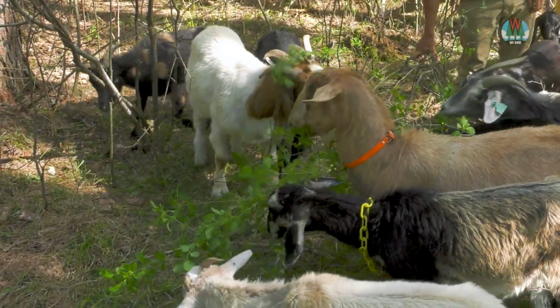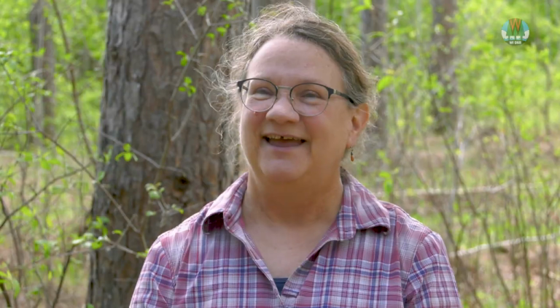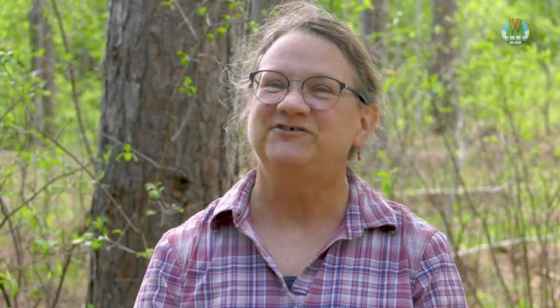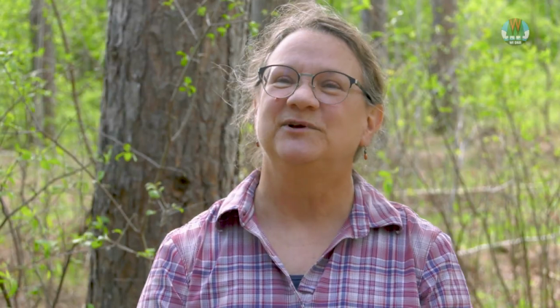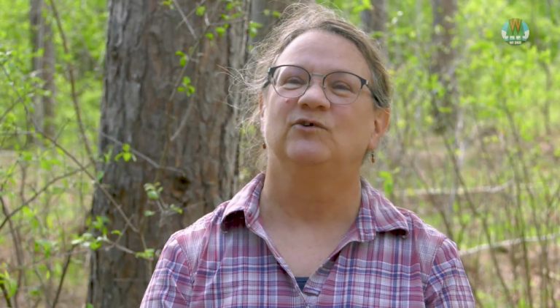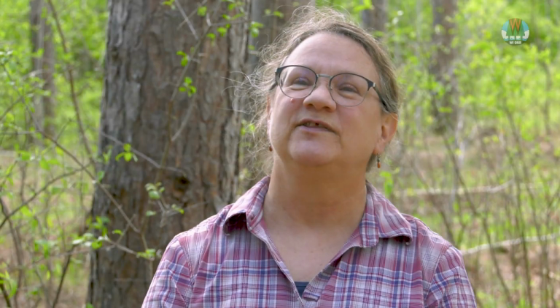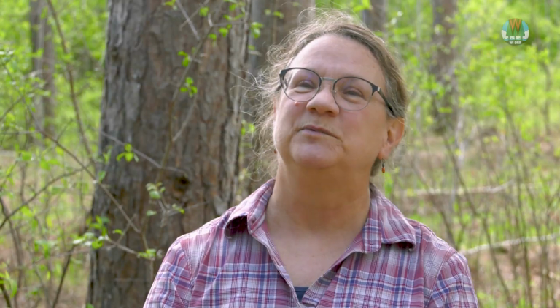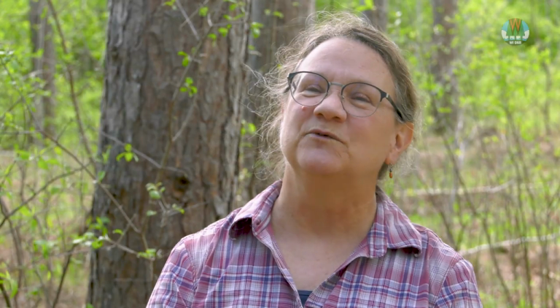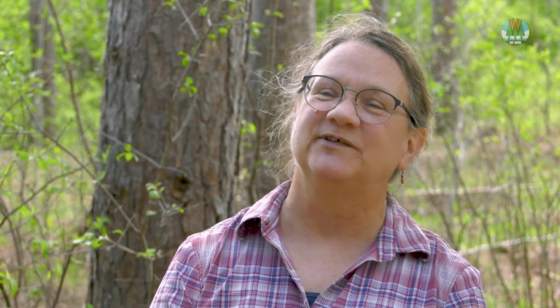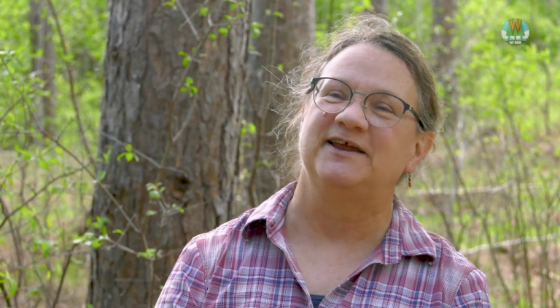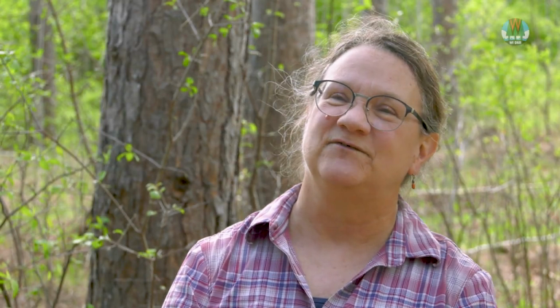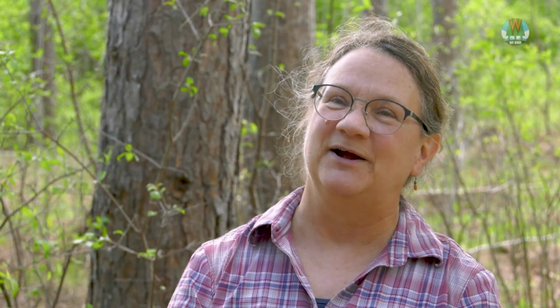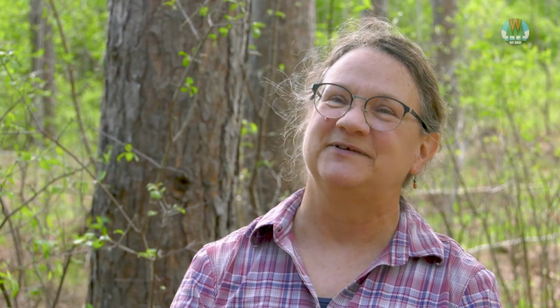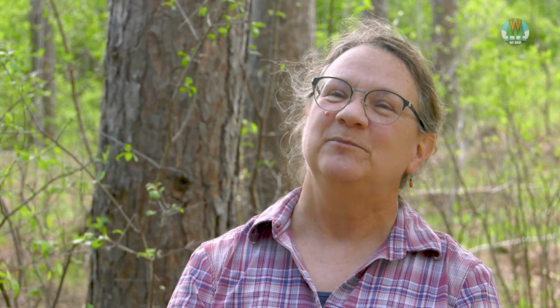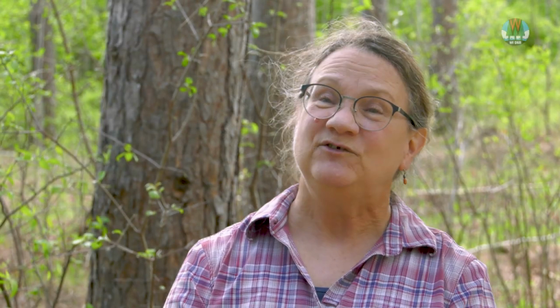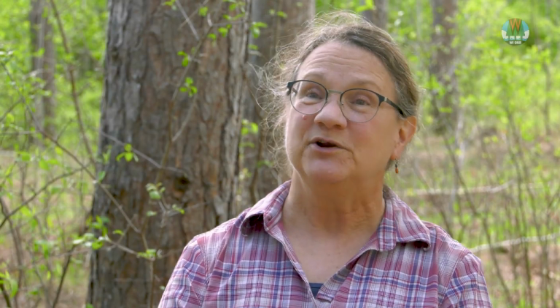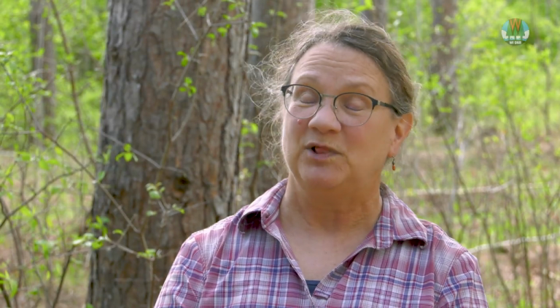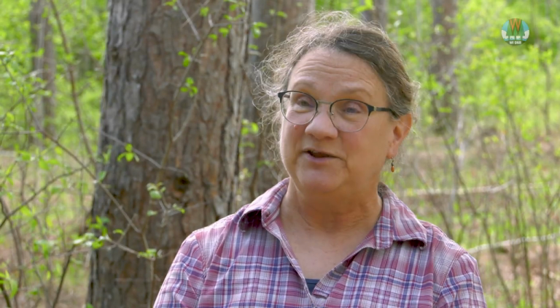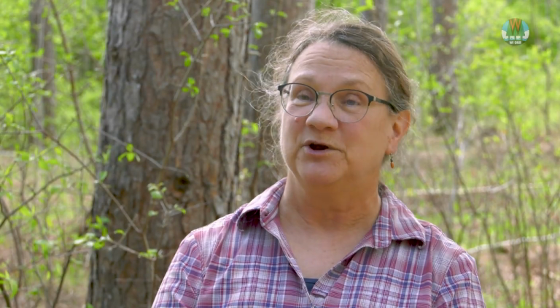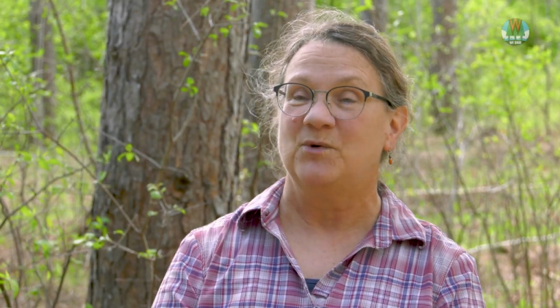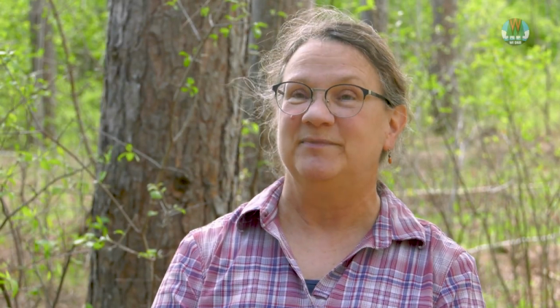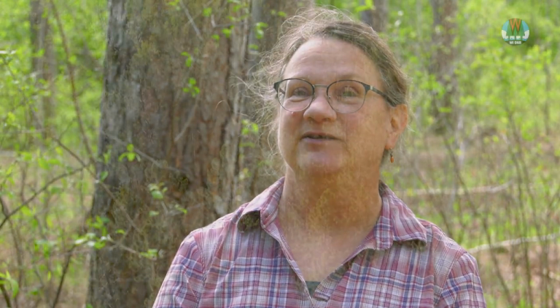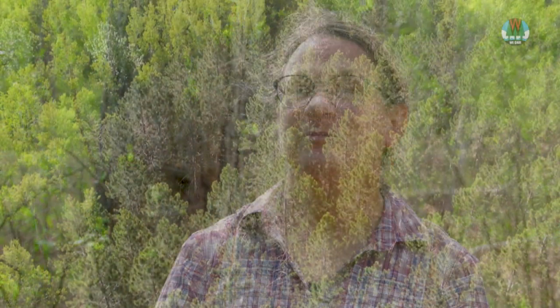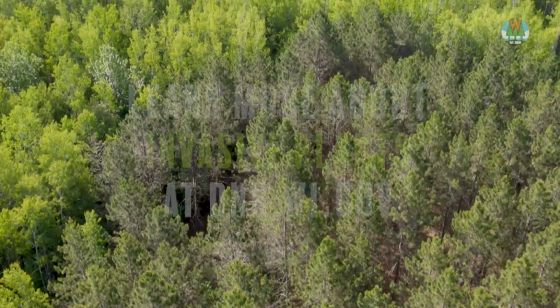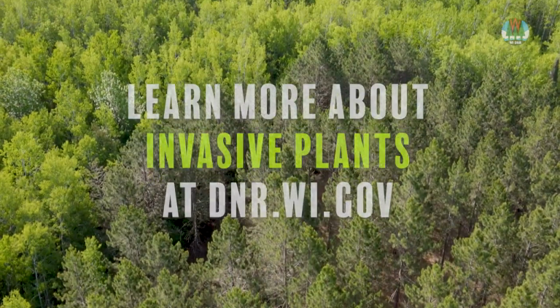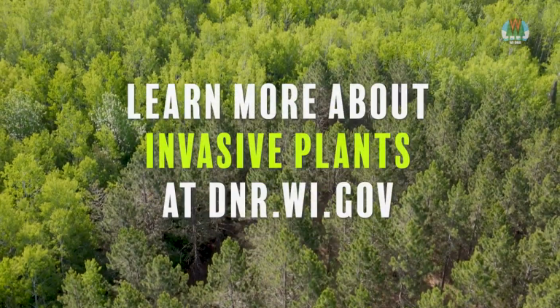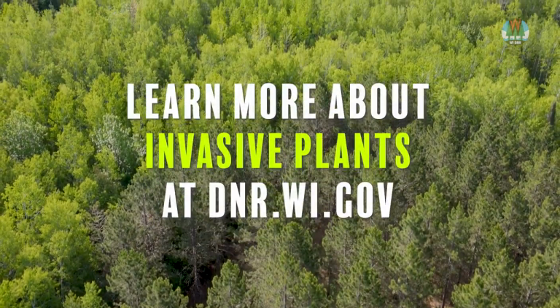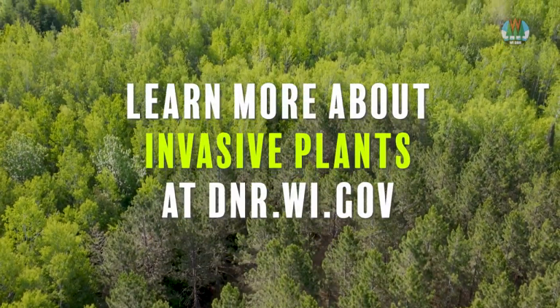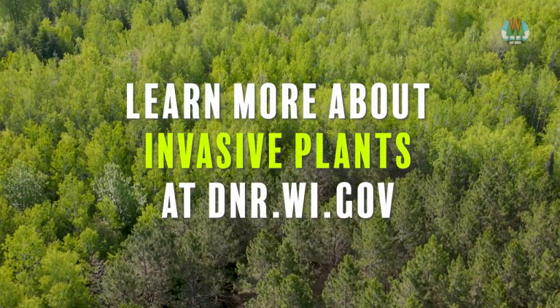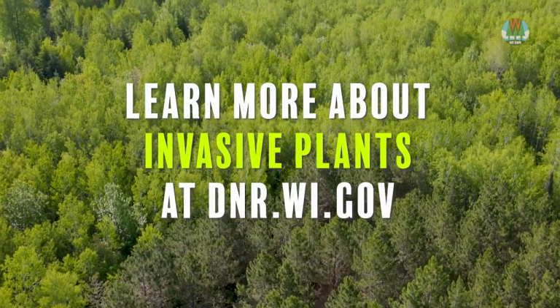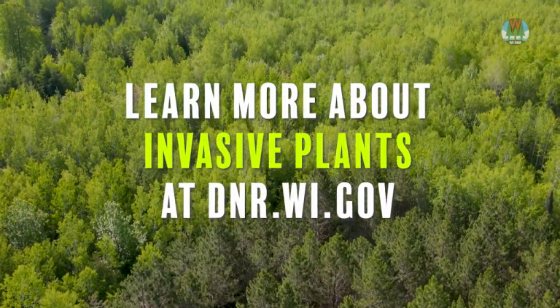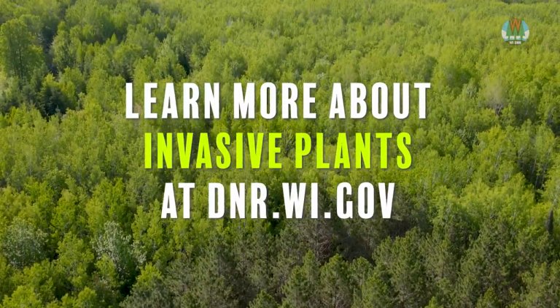As you enjoy this beautiful state of ours, be sure to clean your equipment to prevent the spread of invasive plants.